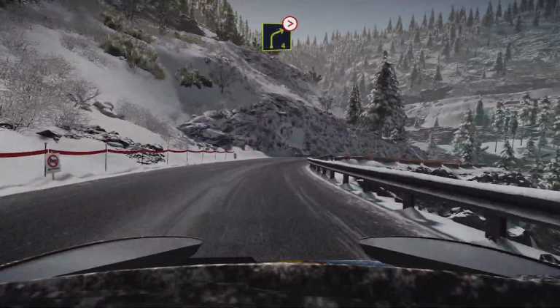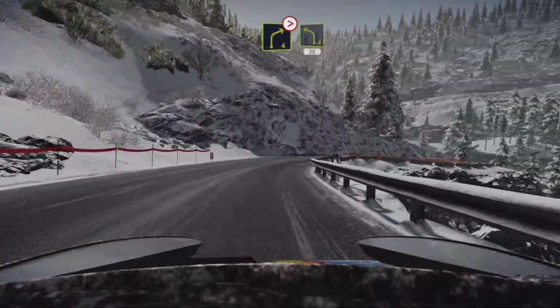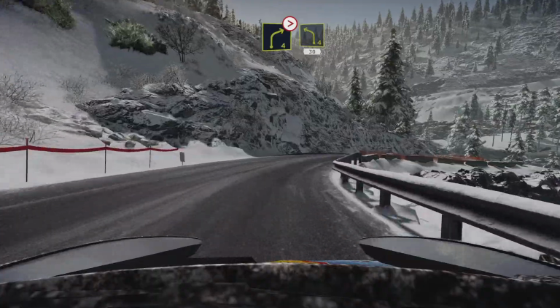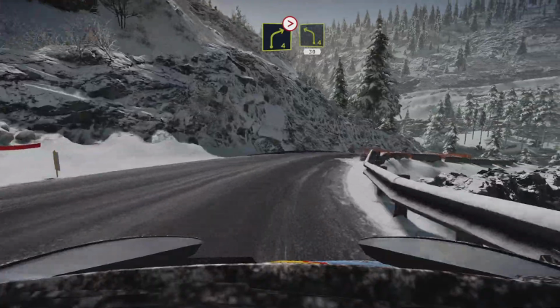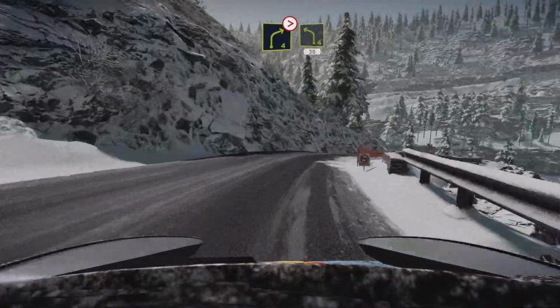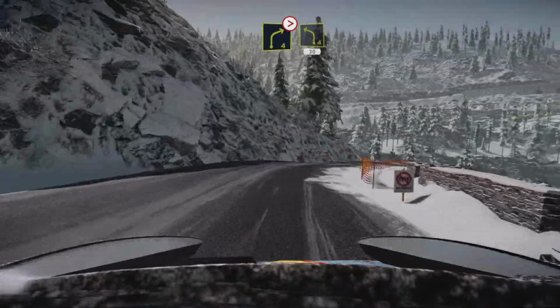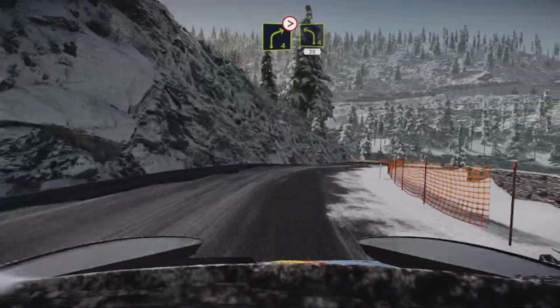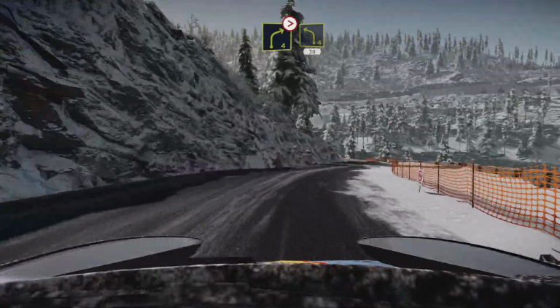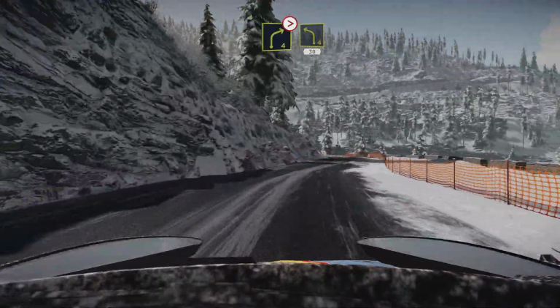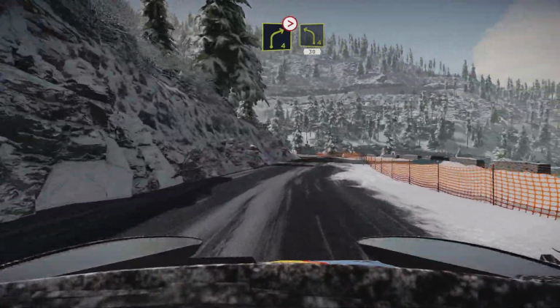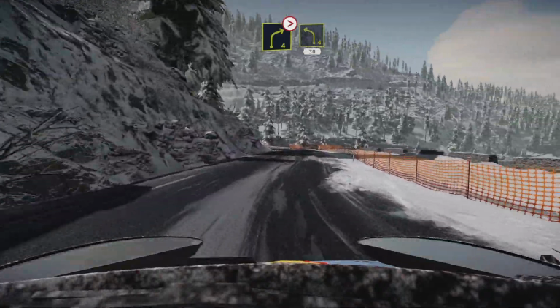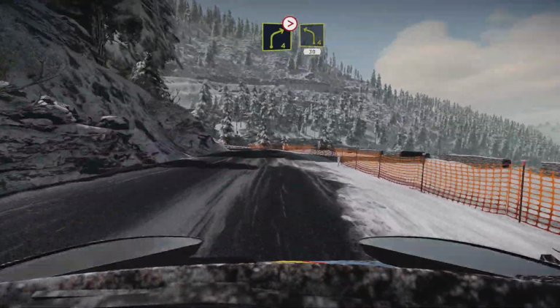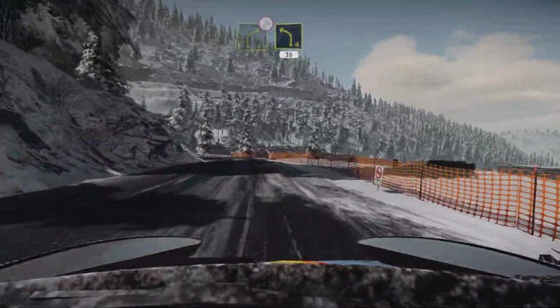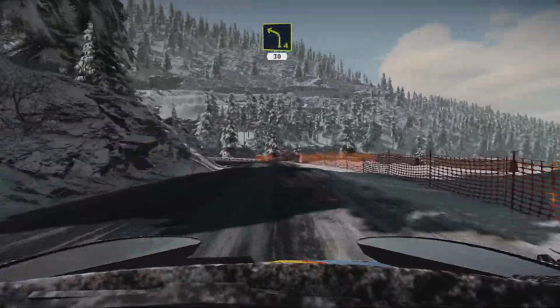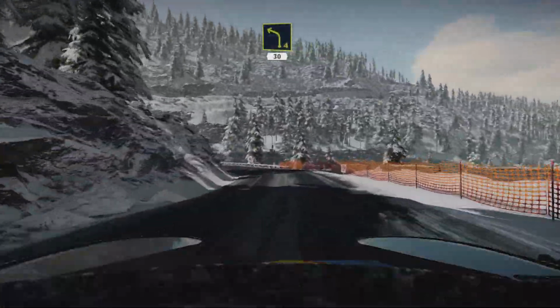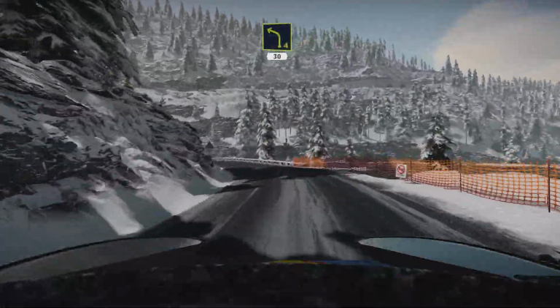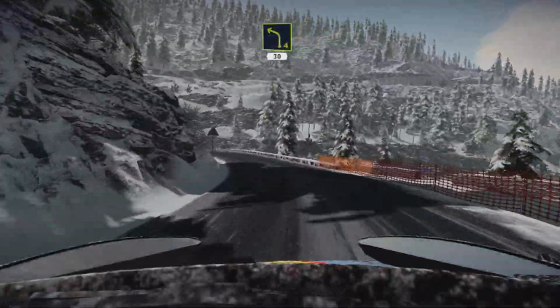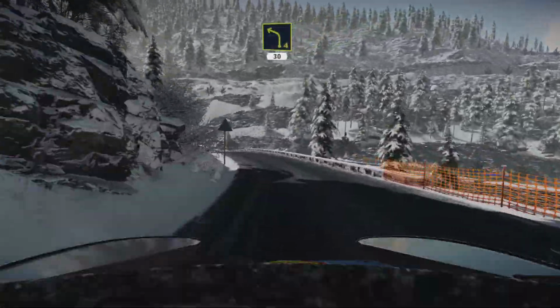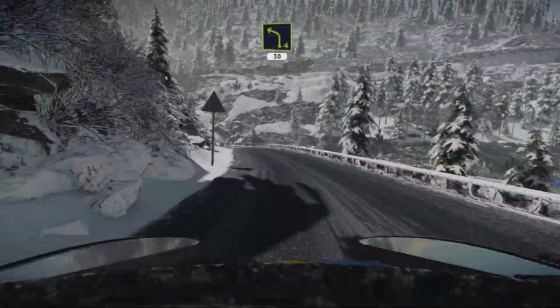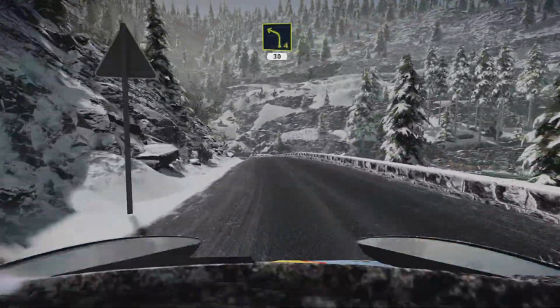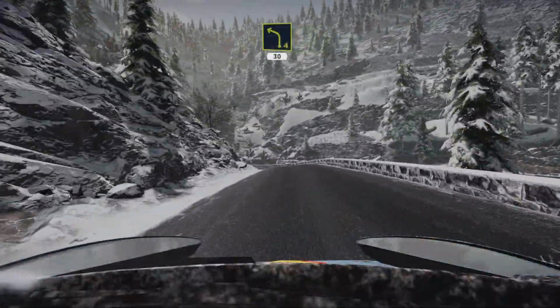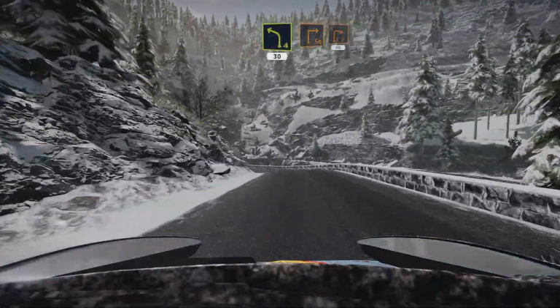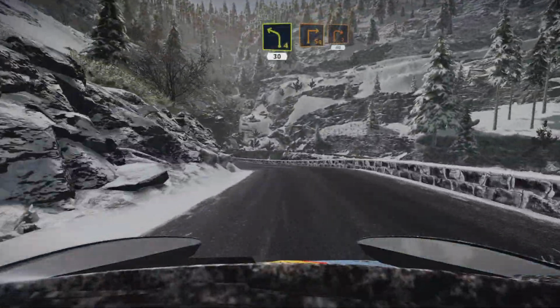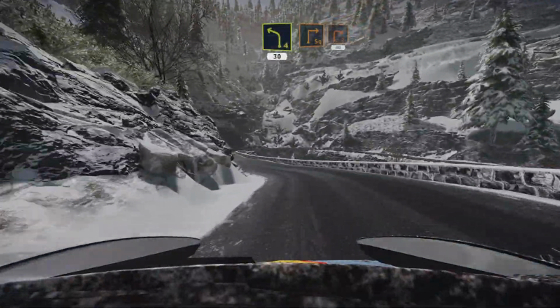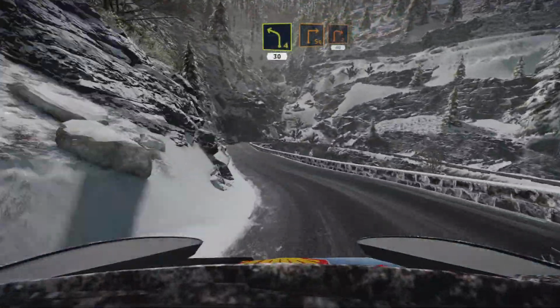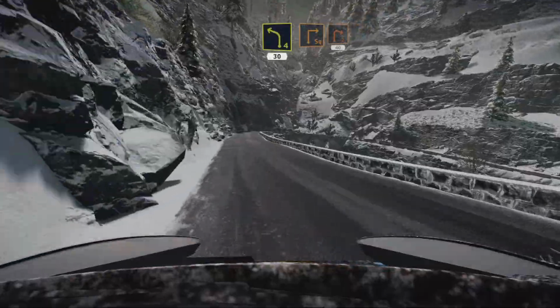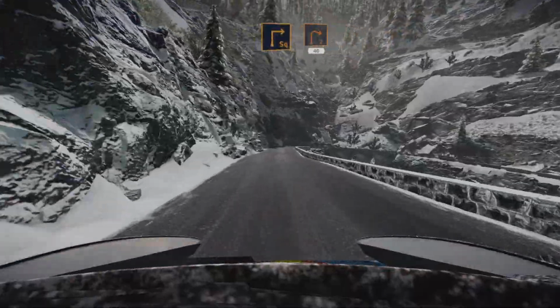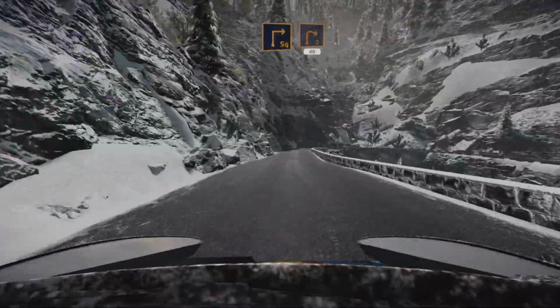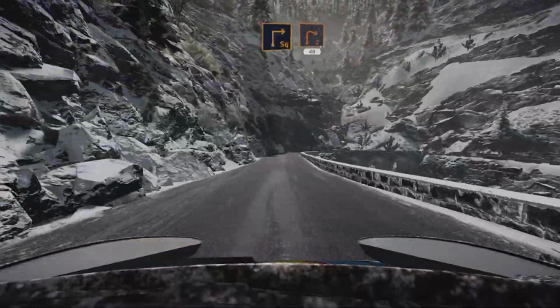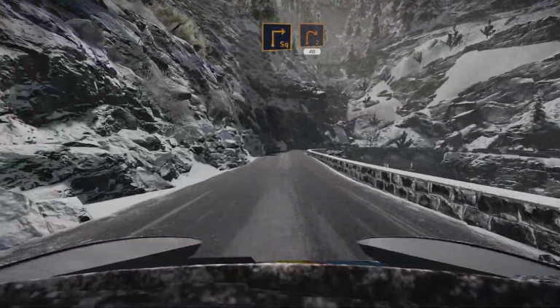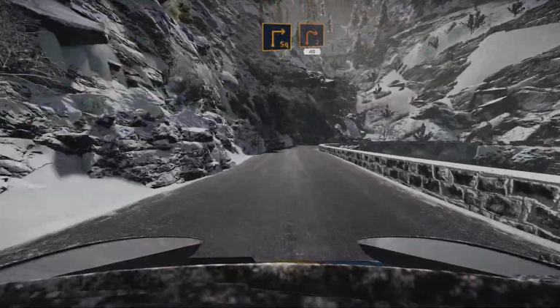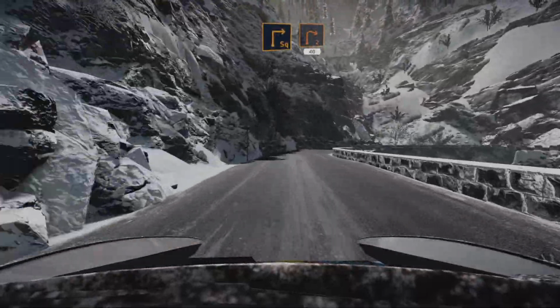Into left 4, medium, 30. Square right, over bridge, and right 2, 40.